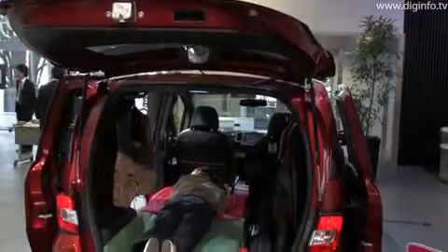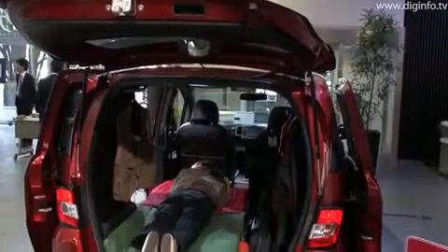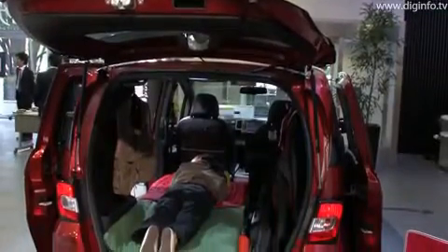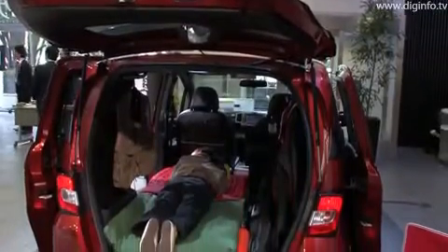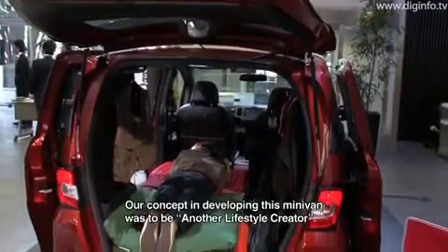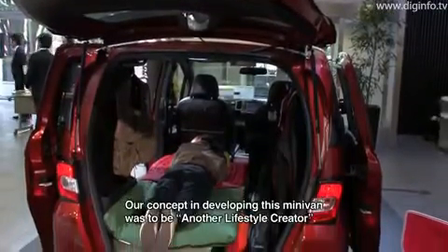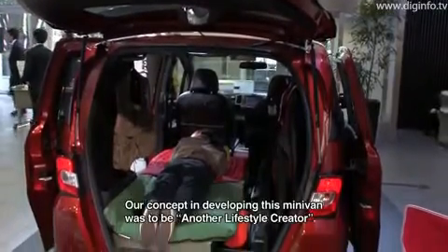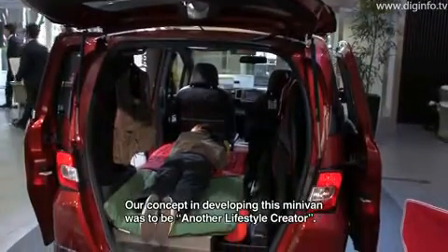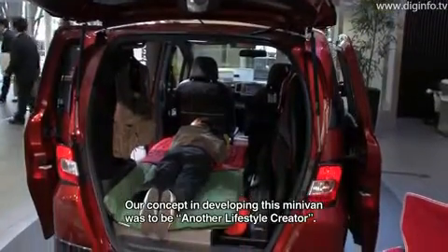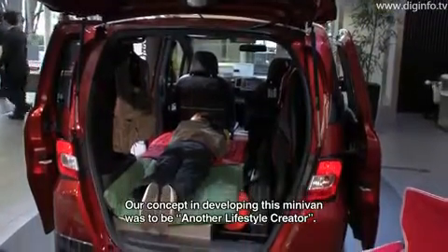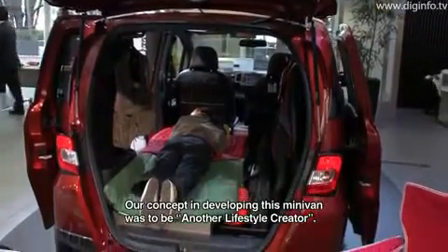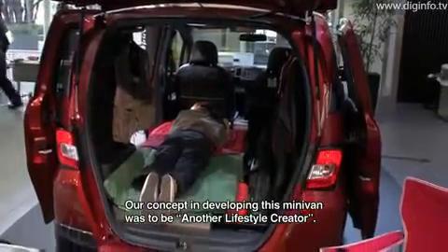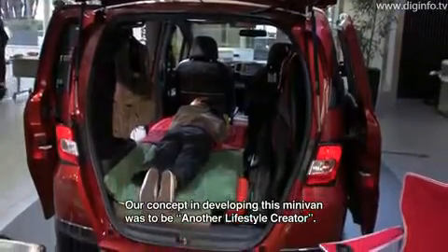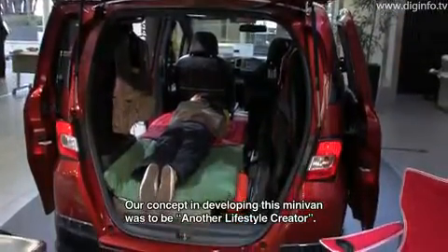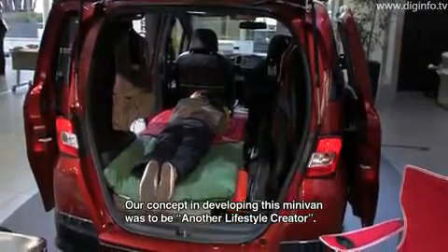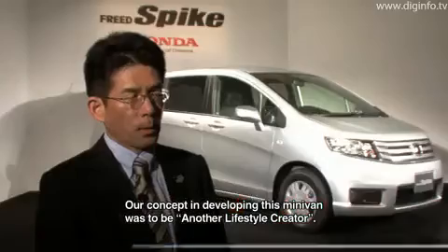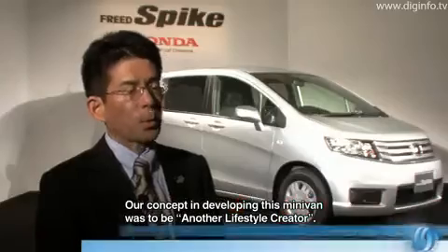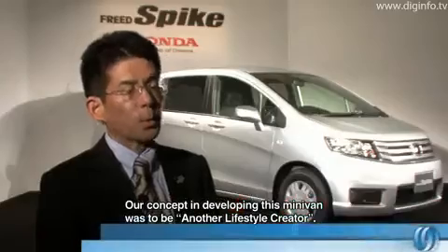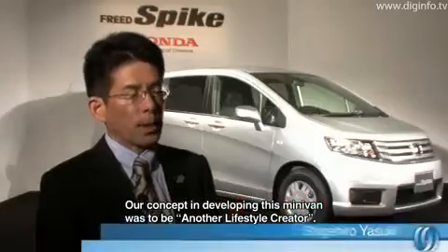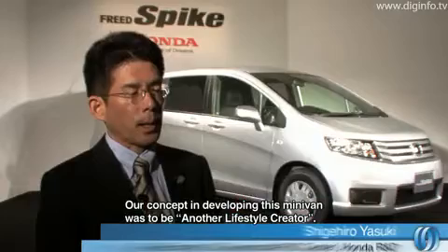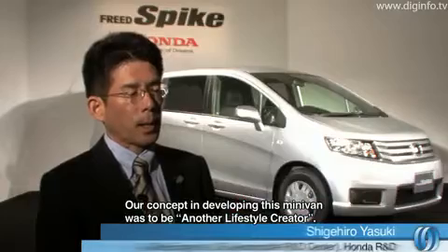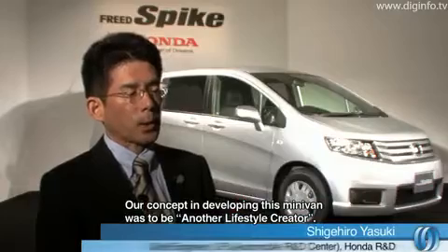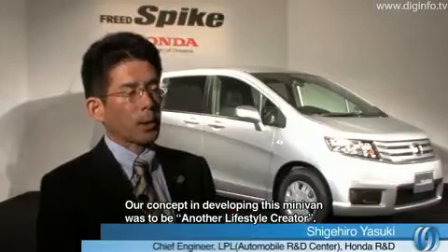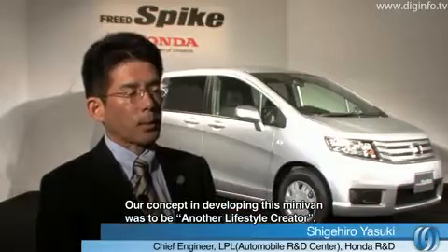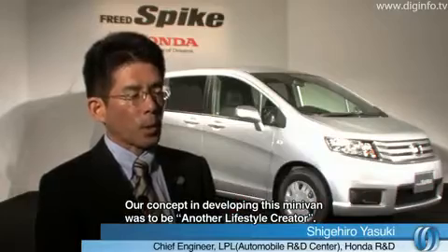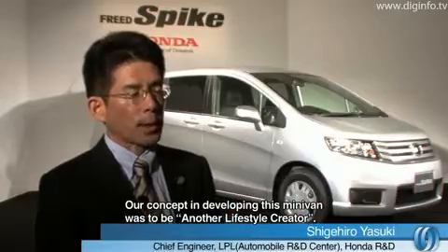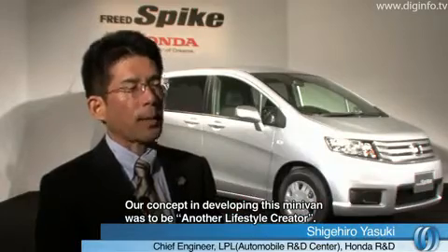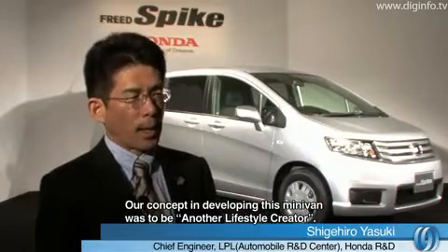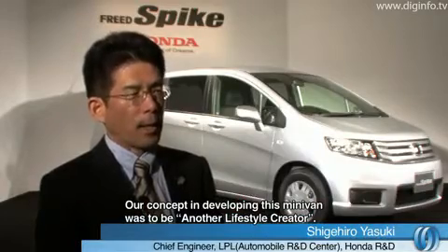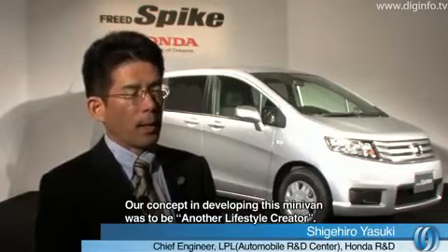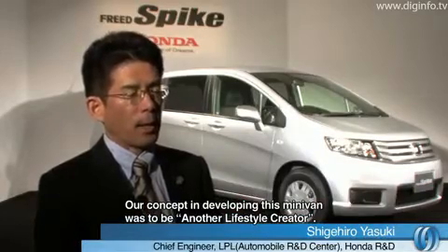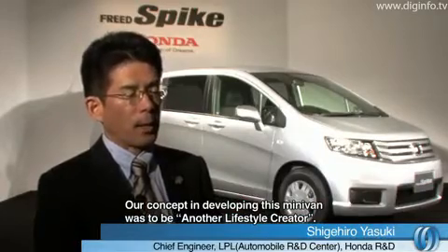Another Life Style Creator is designed to be developed.